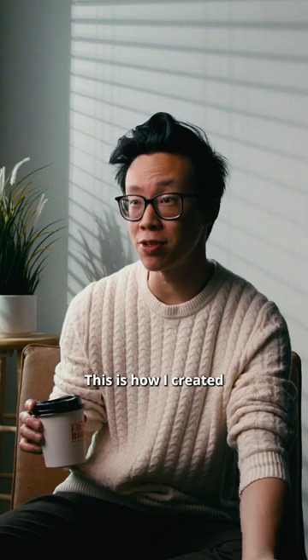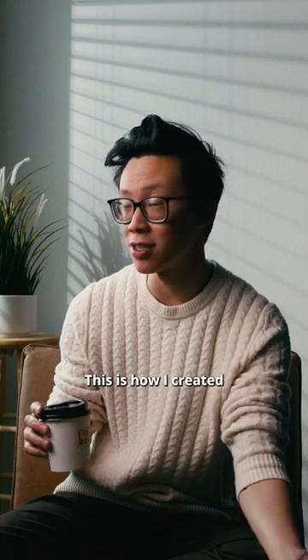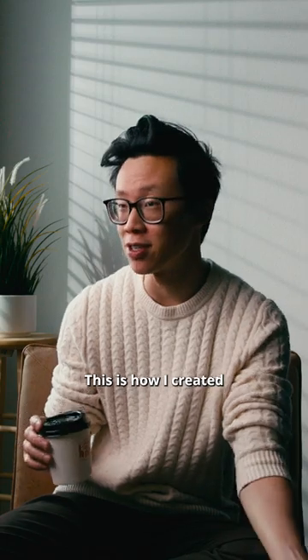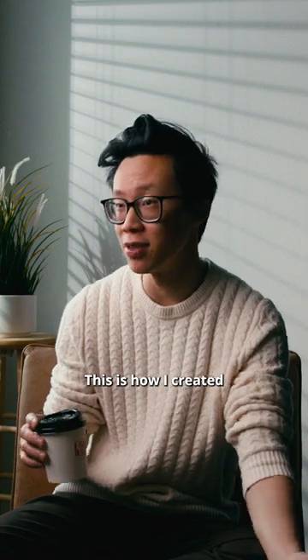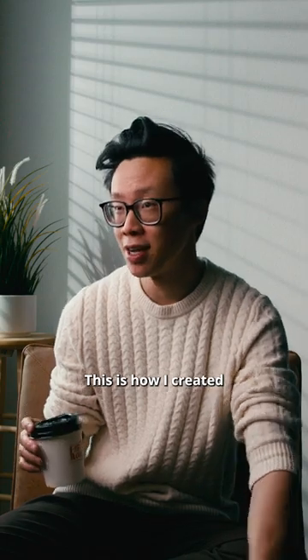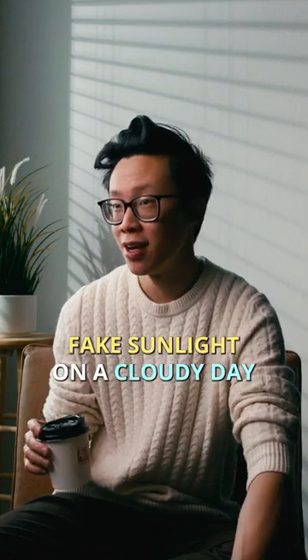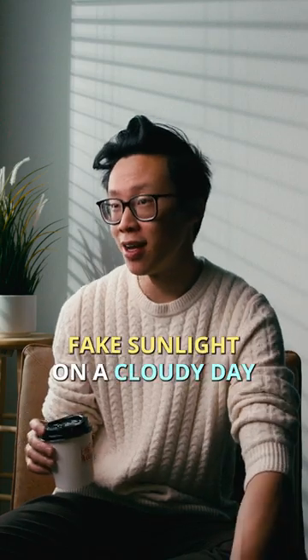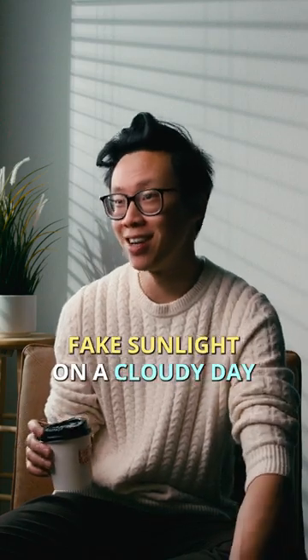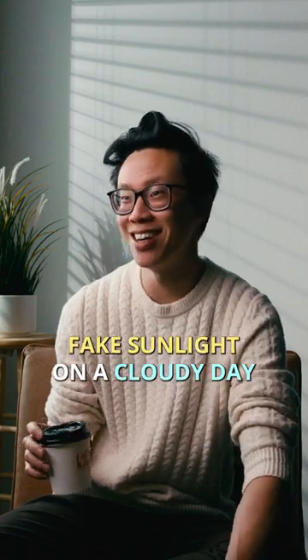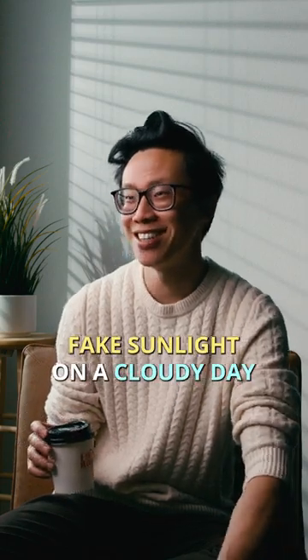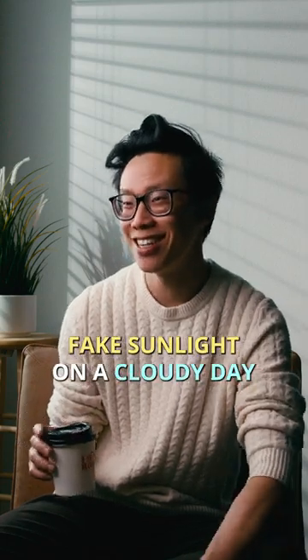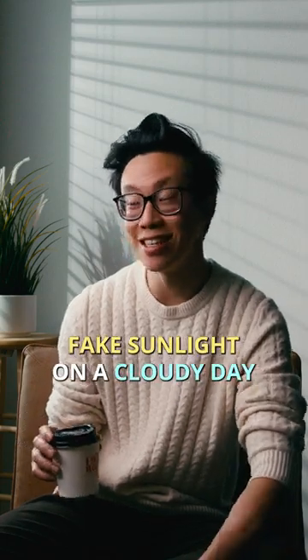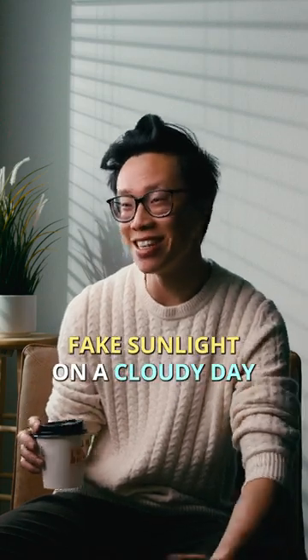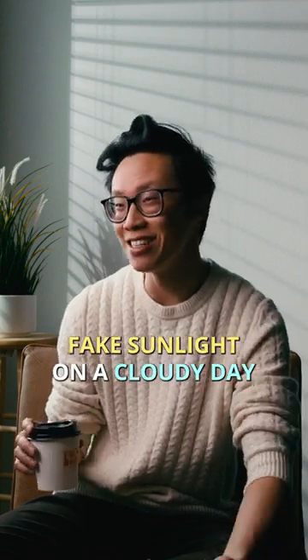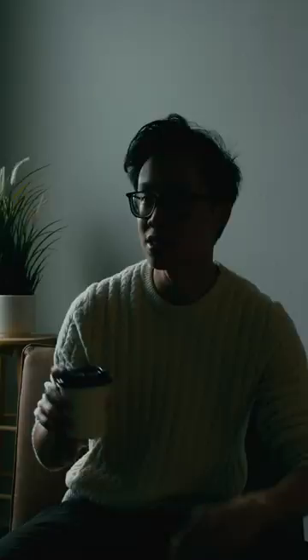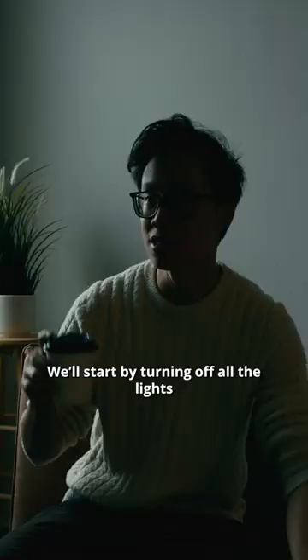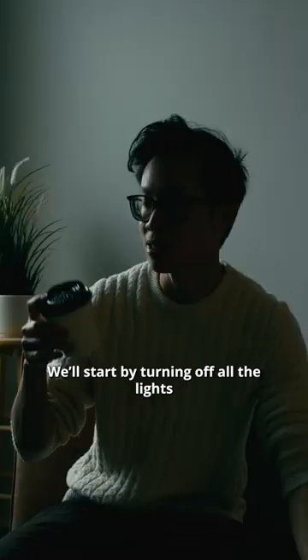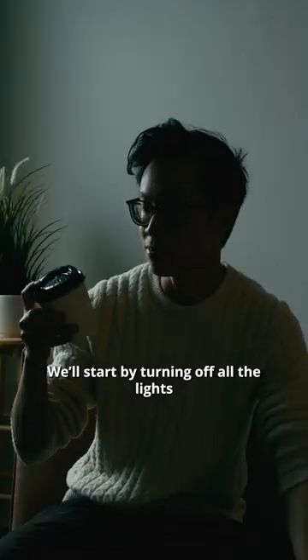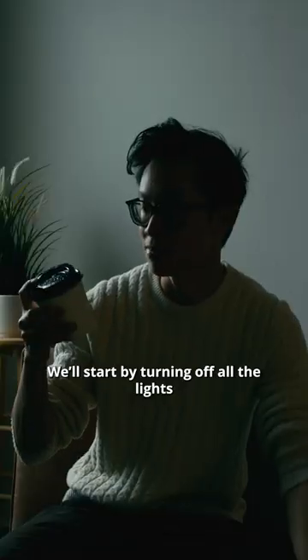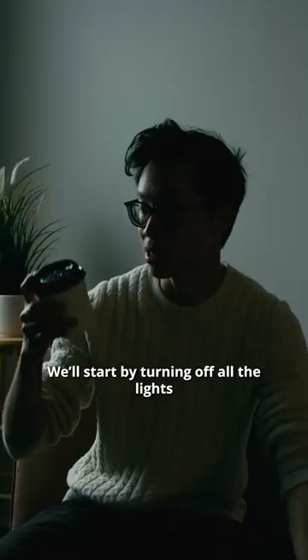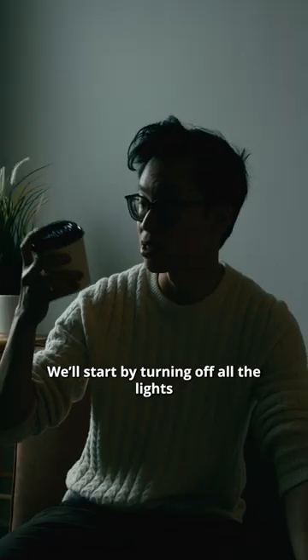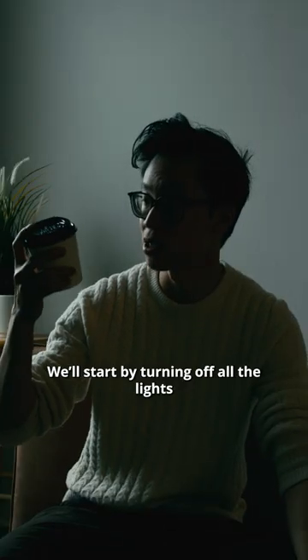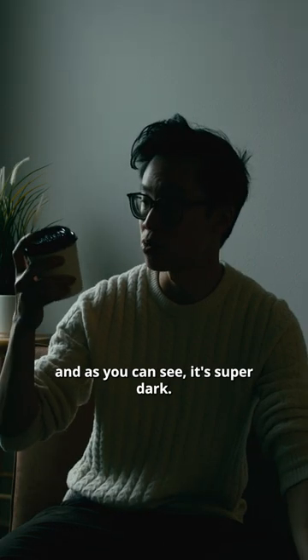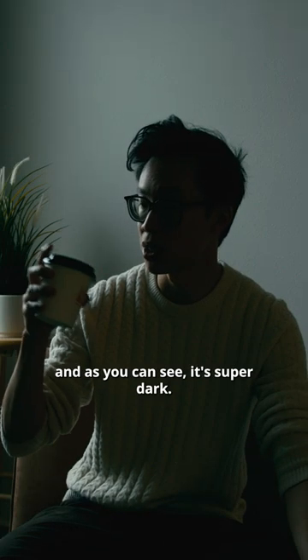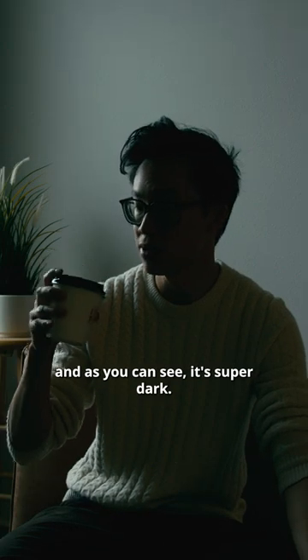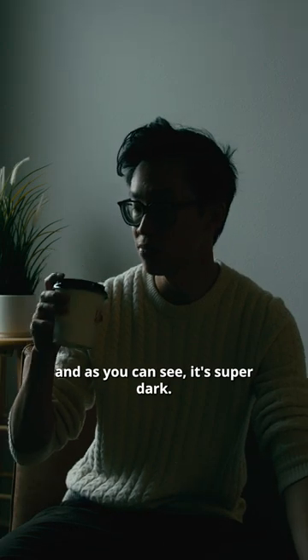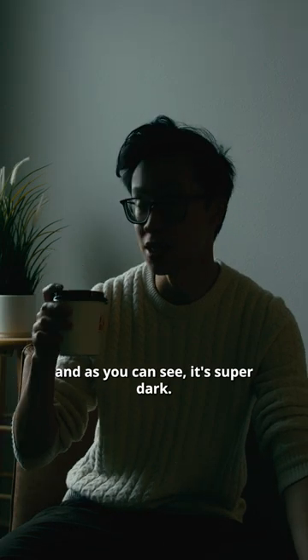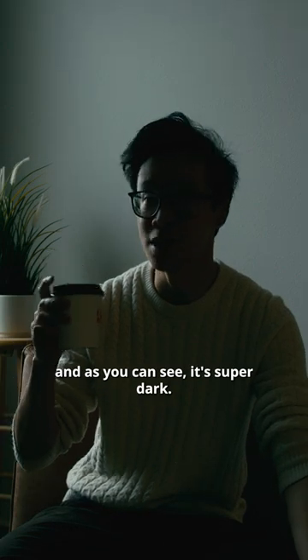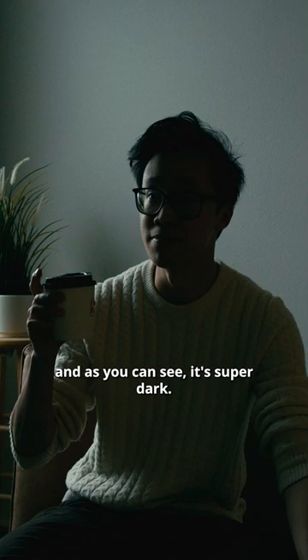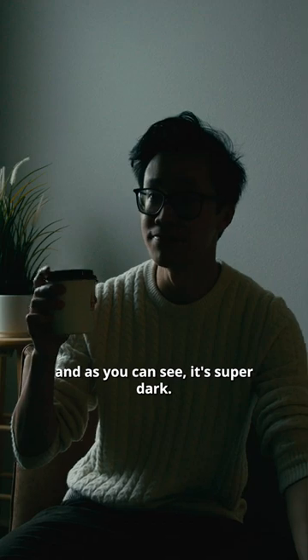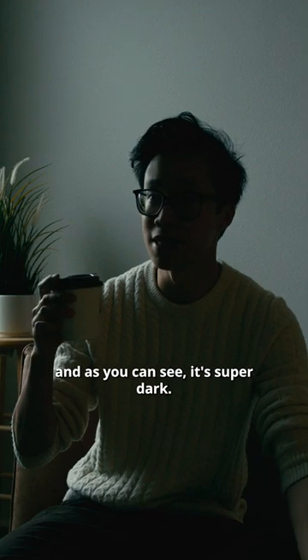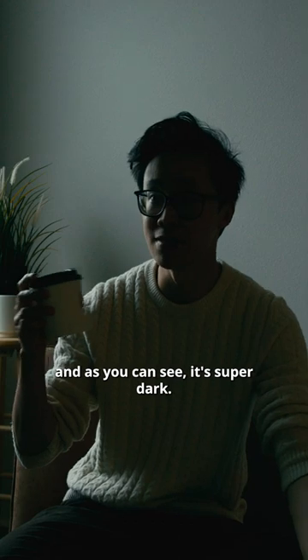This is how I created fake sunlight on a cloudy day. We'll start by turning off all the lights, and as you can see, it's super dark.